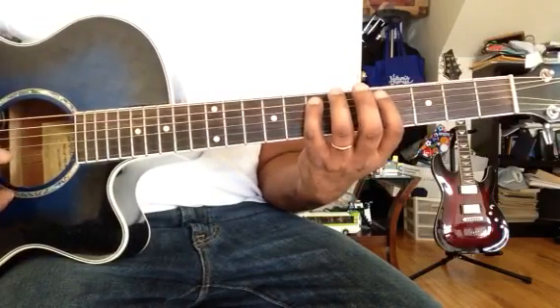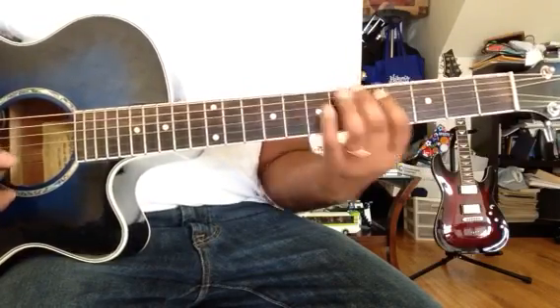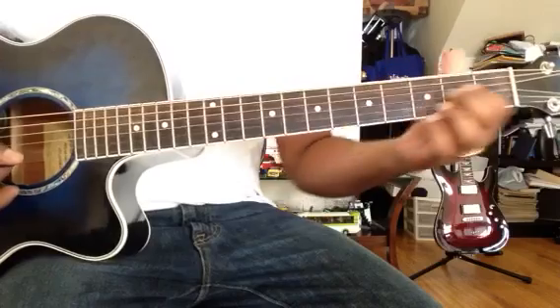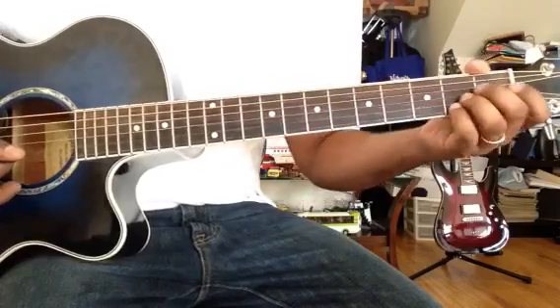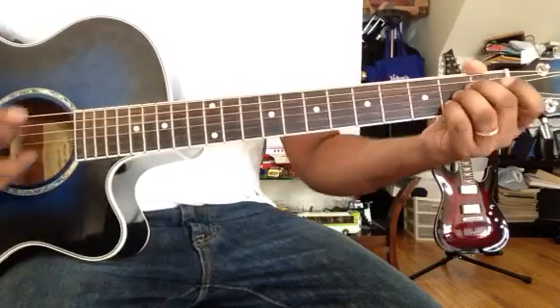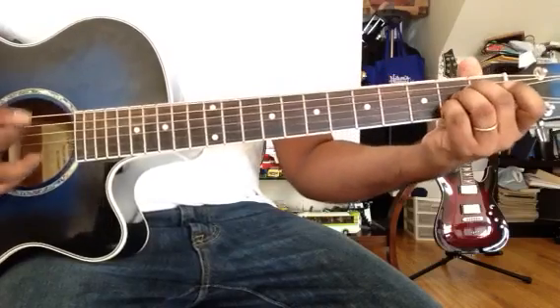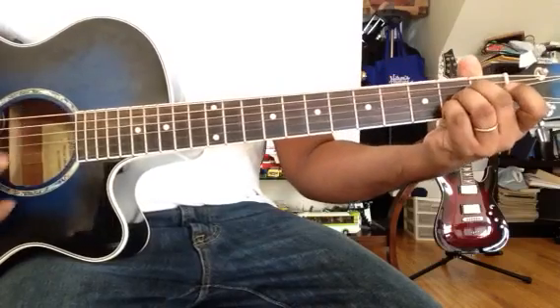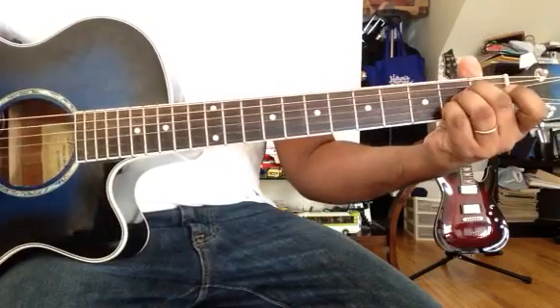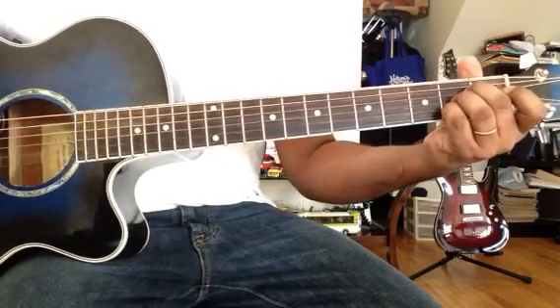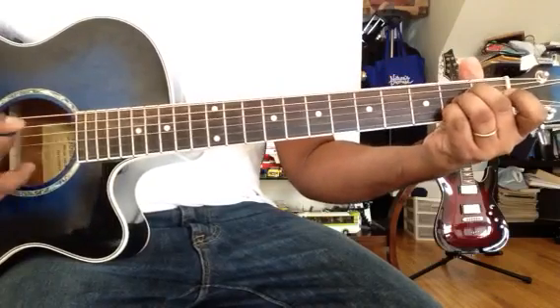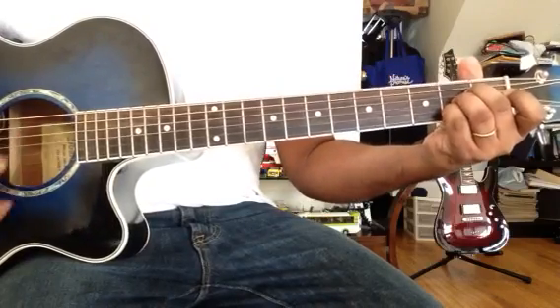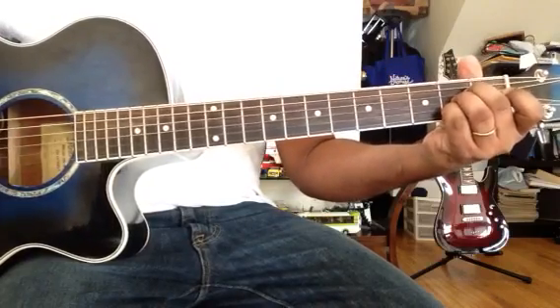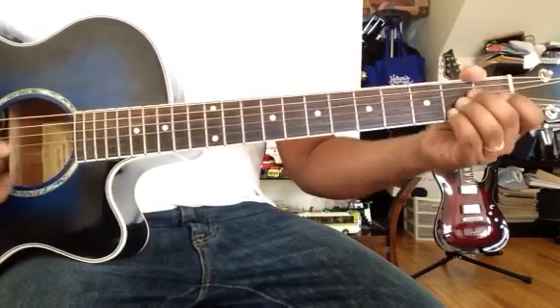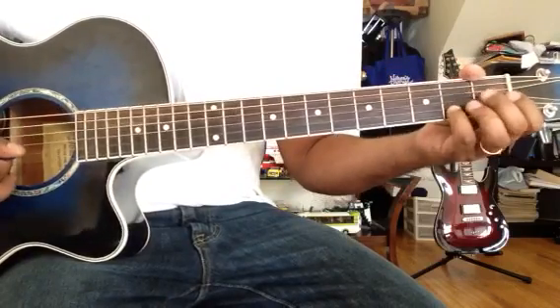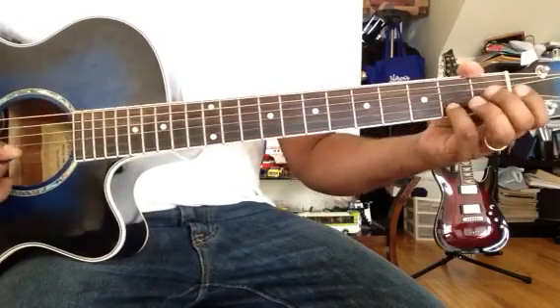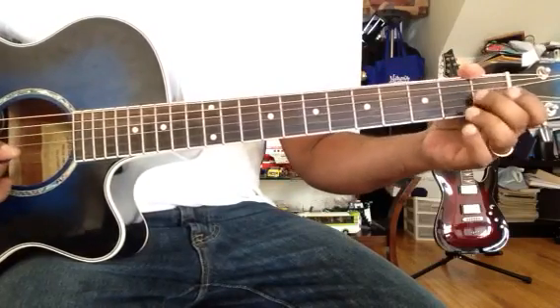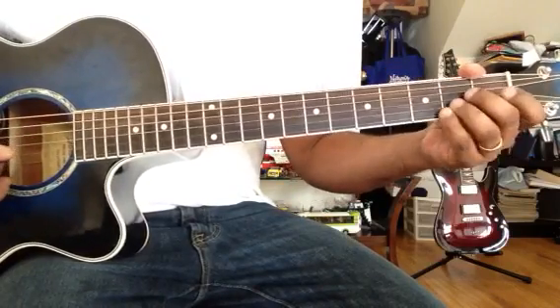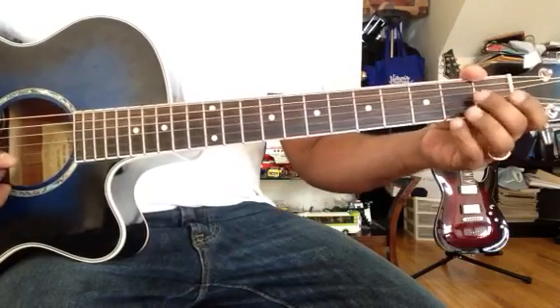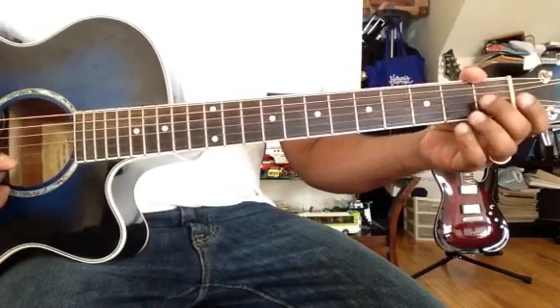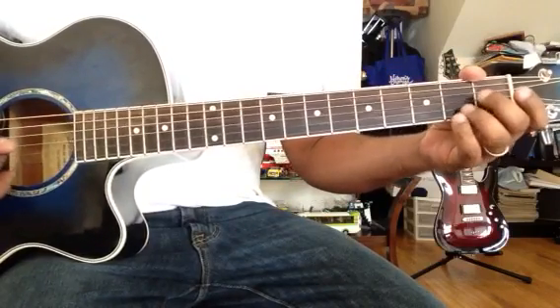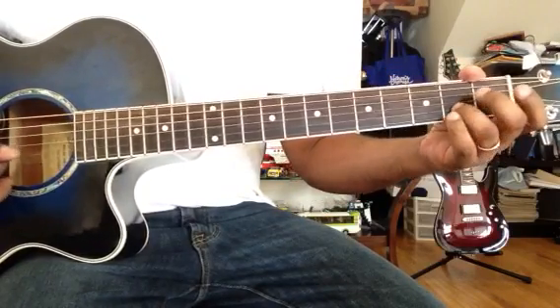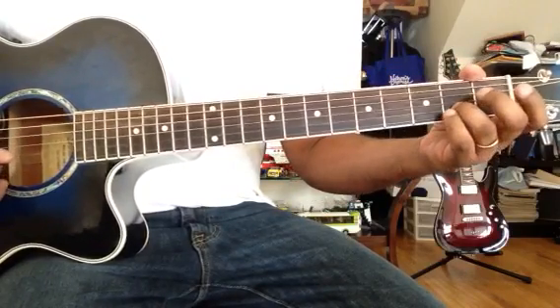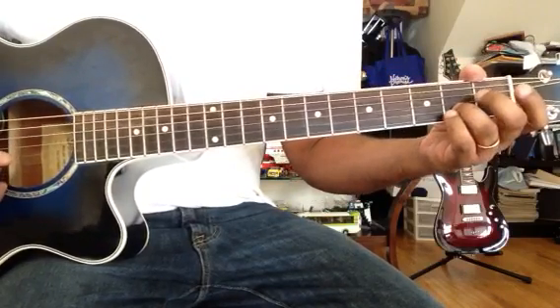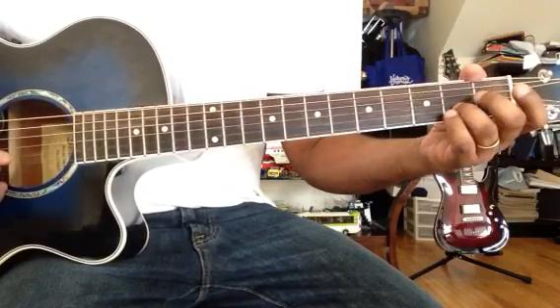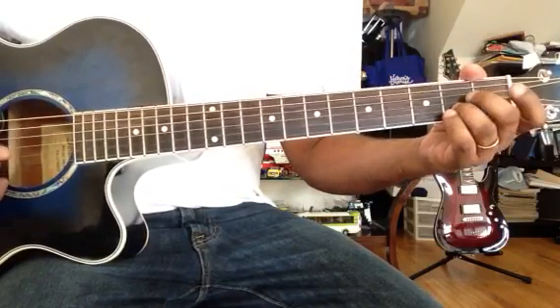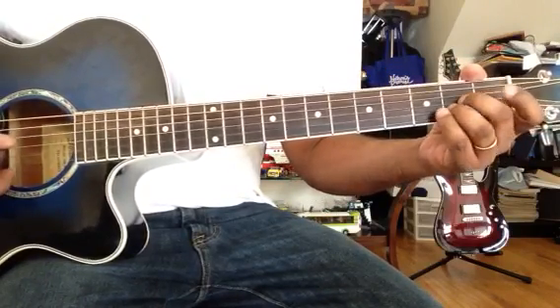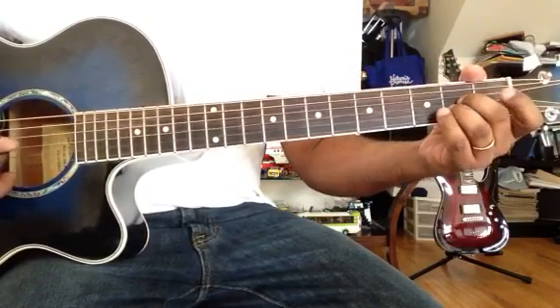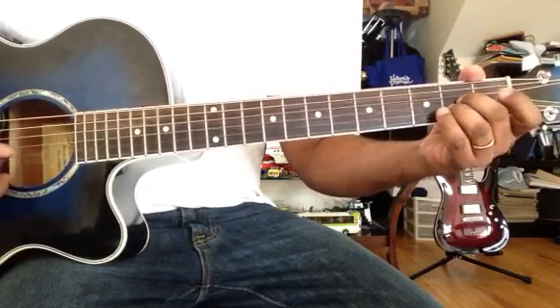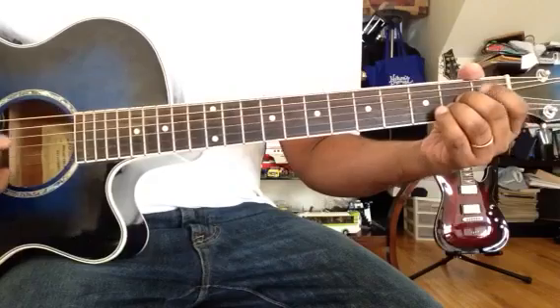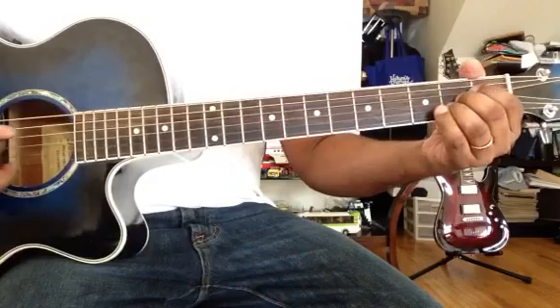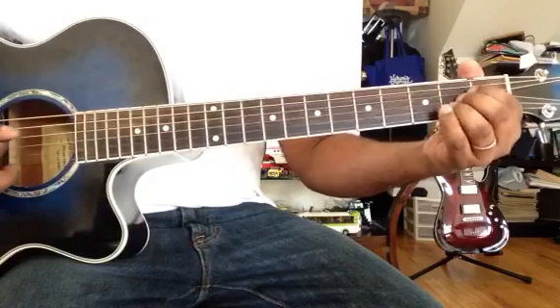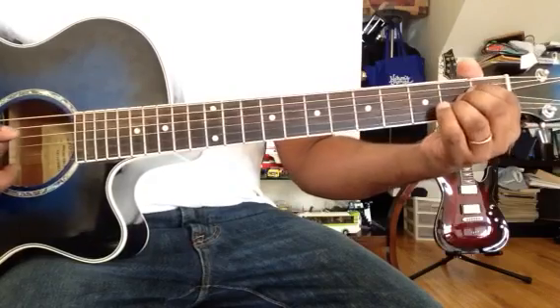This one is A major chord: A, C-sharp, E.